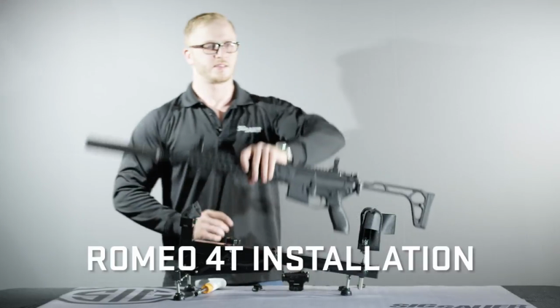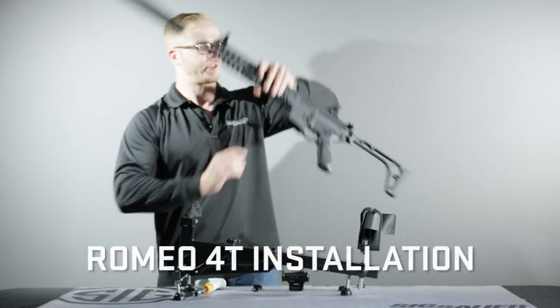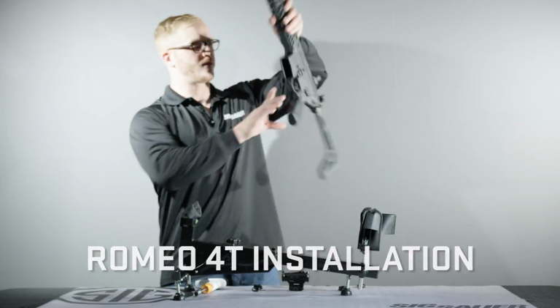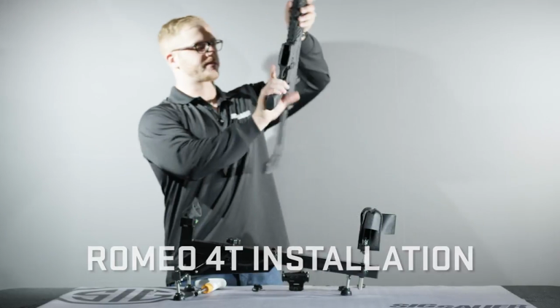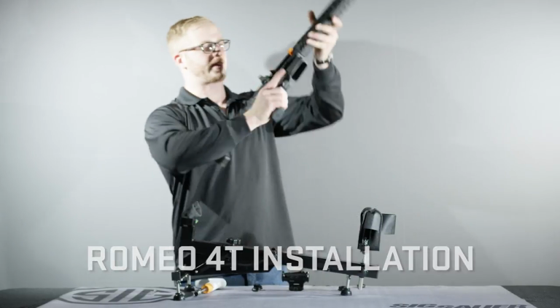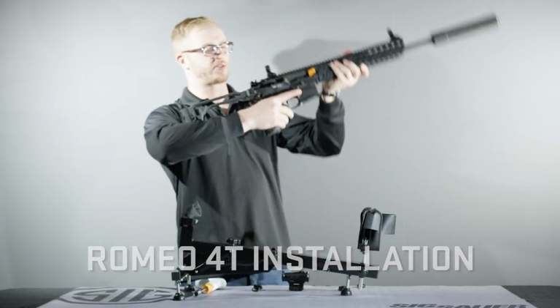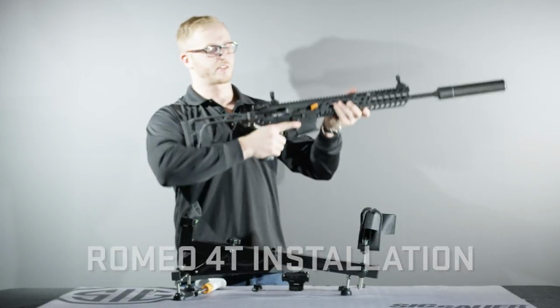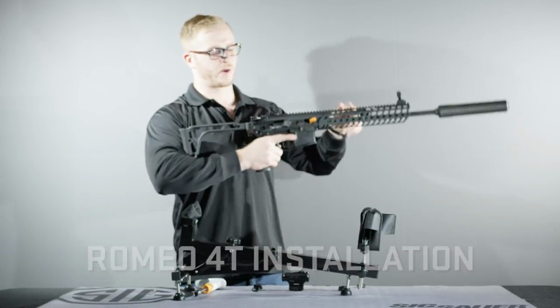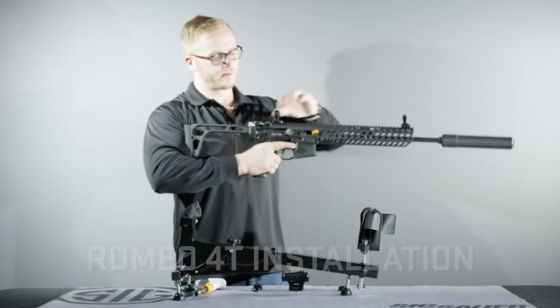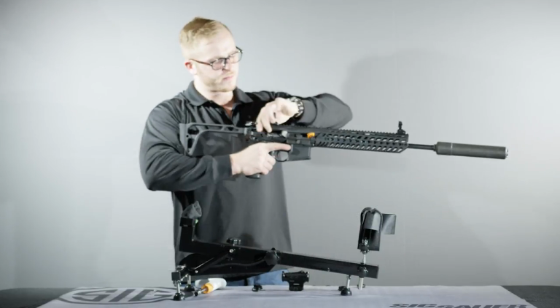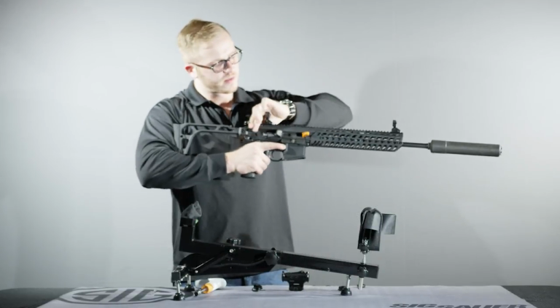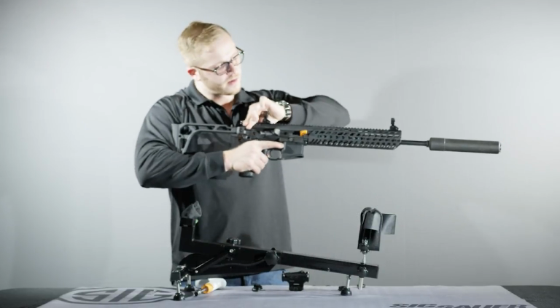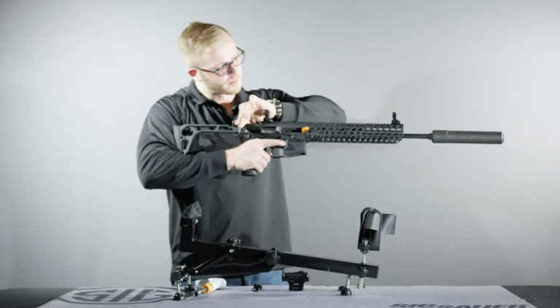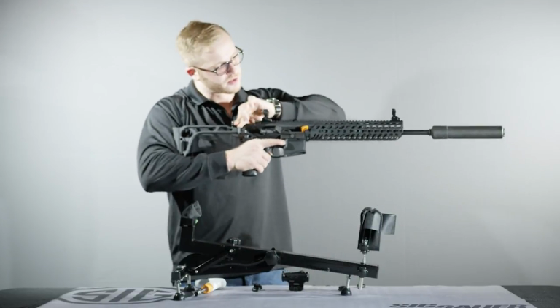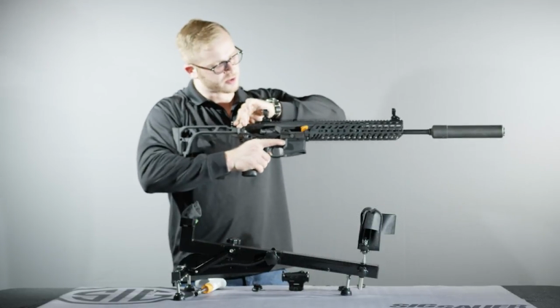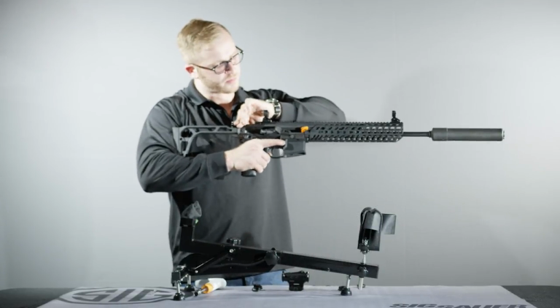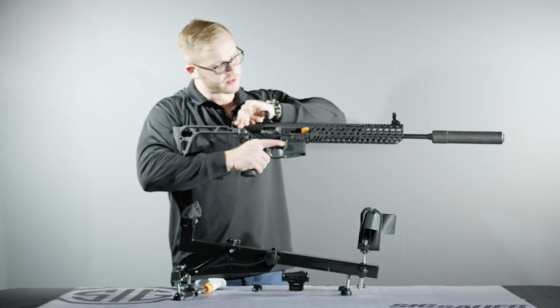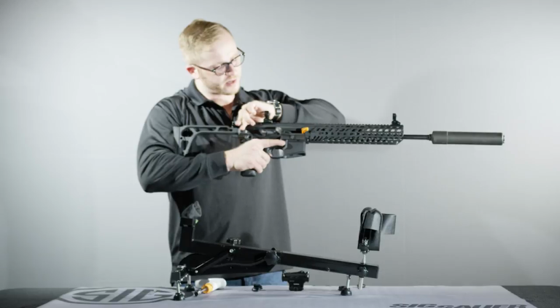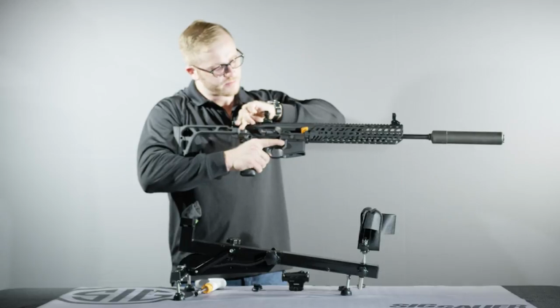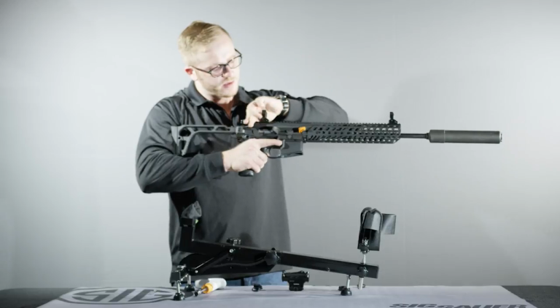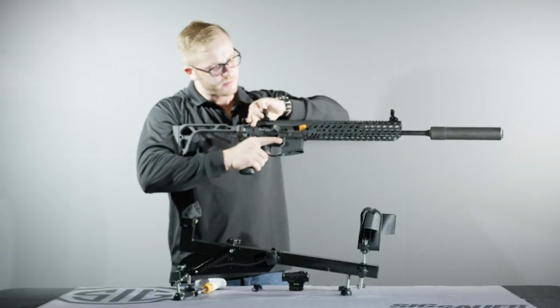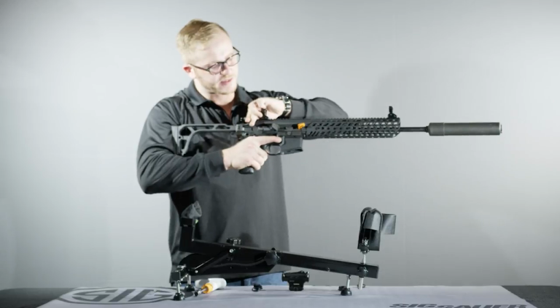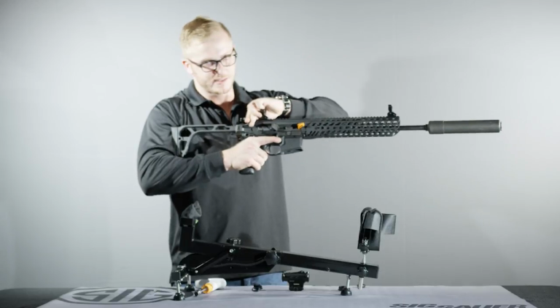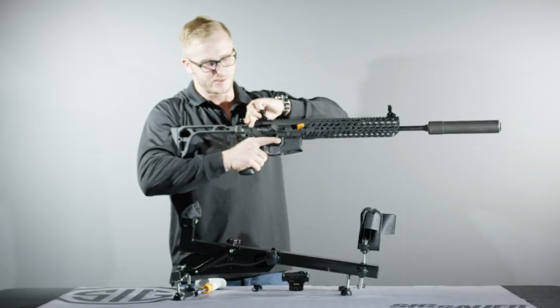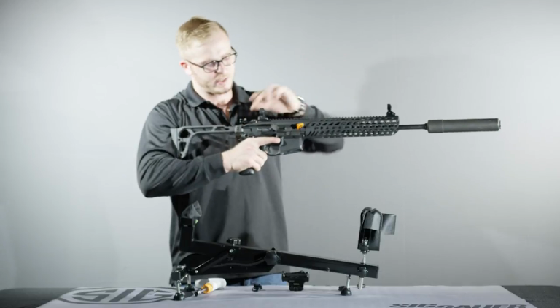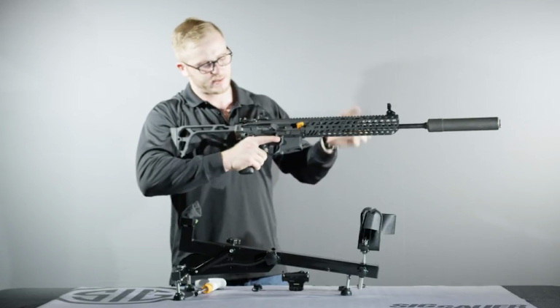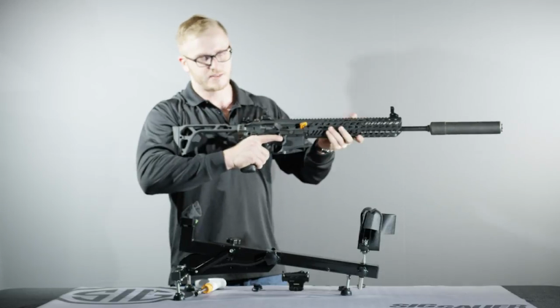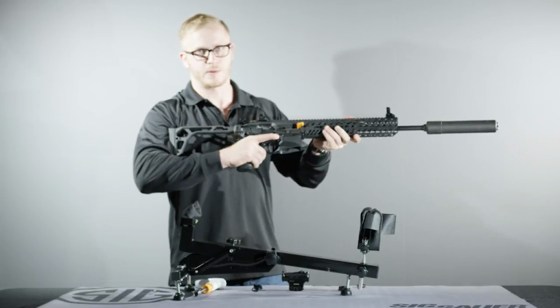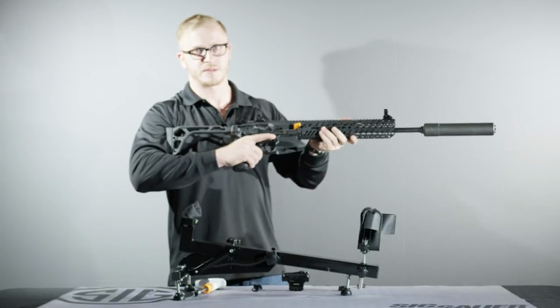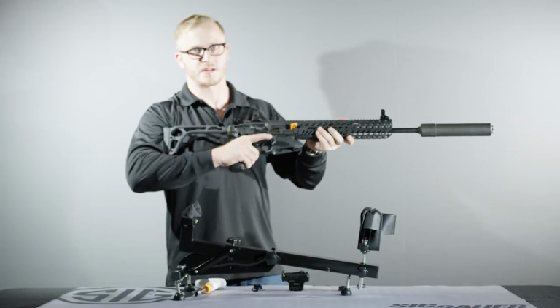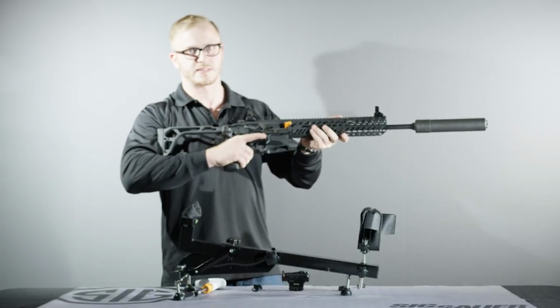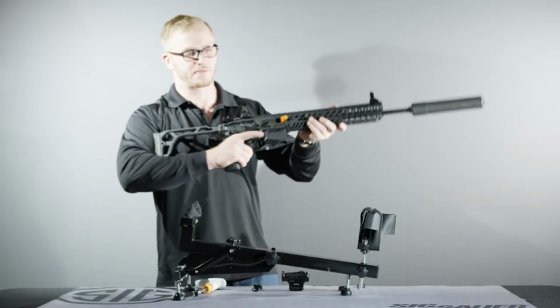Step one is to safety check the weapon. Make sure the chamber is clear, the magazine is ejected, and the weapon is on safe.